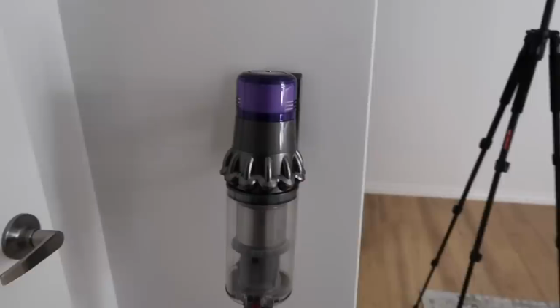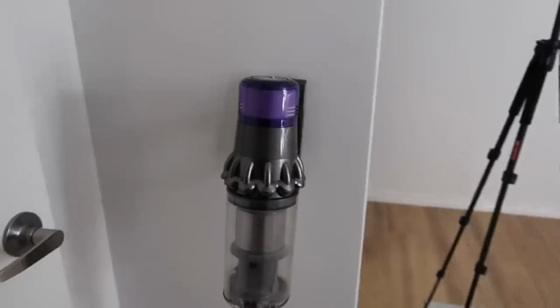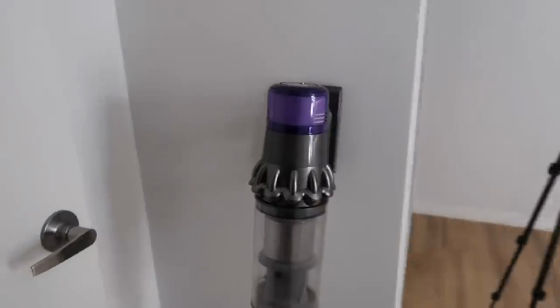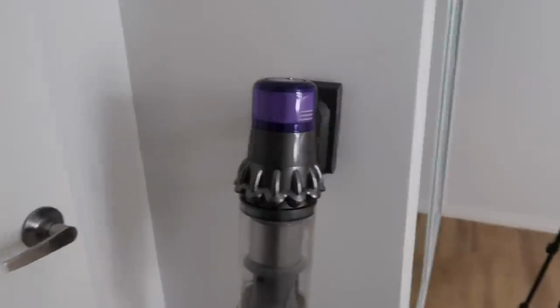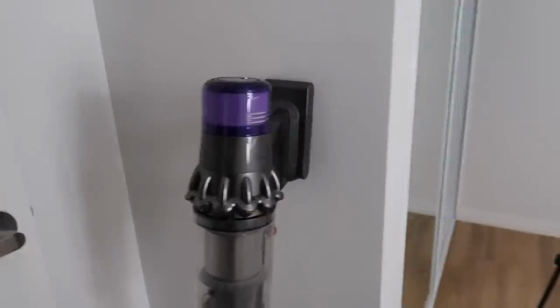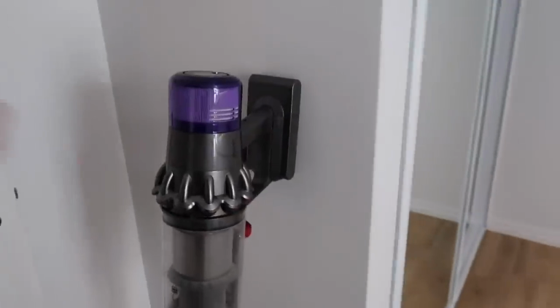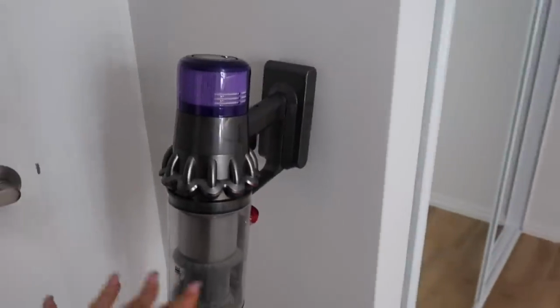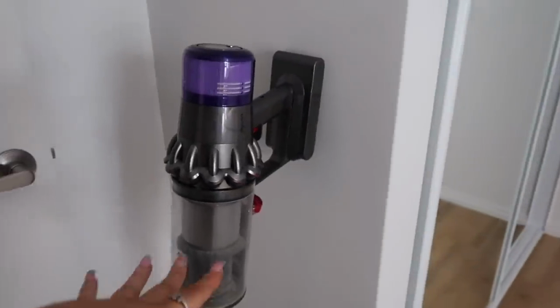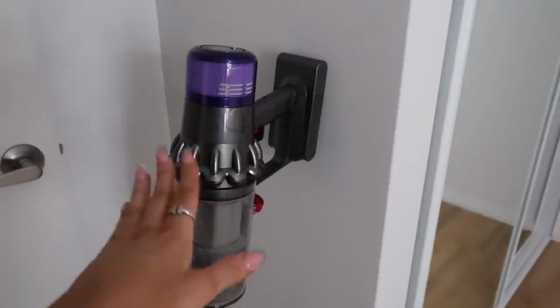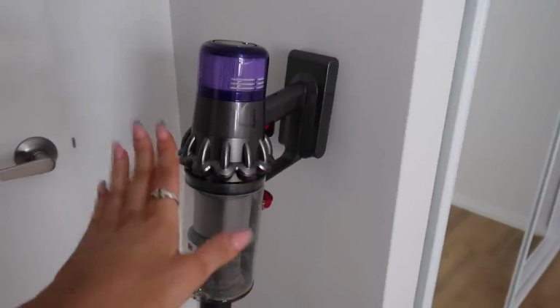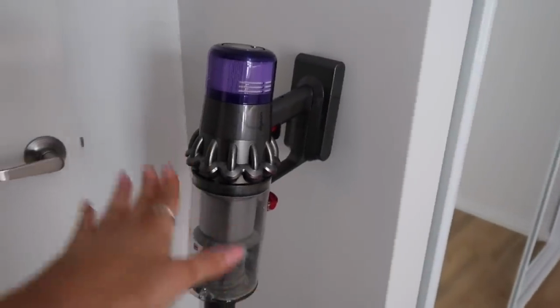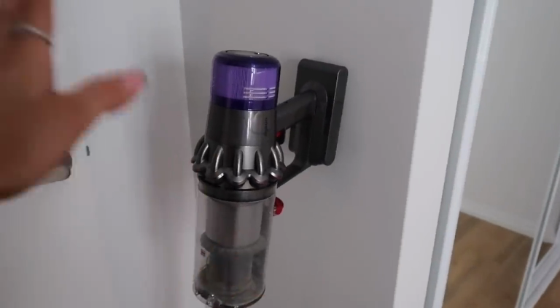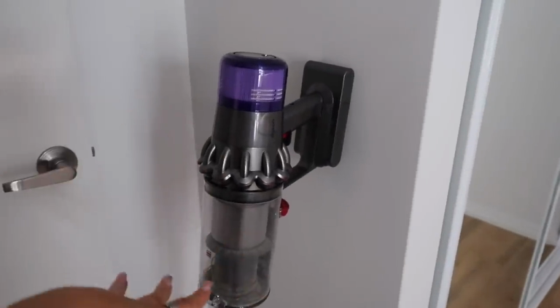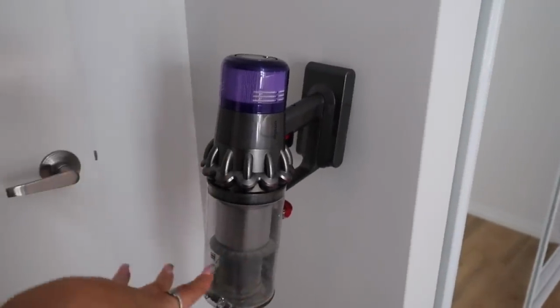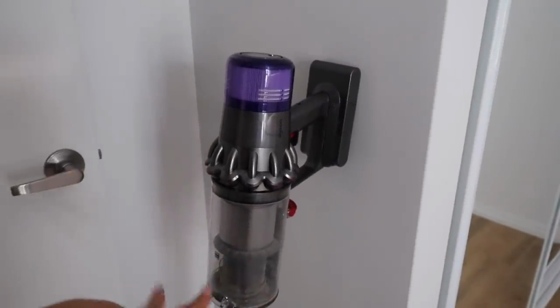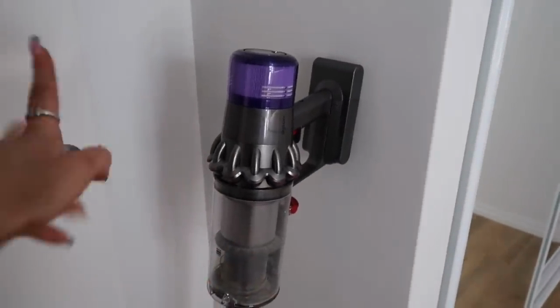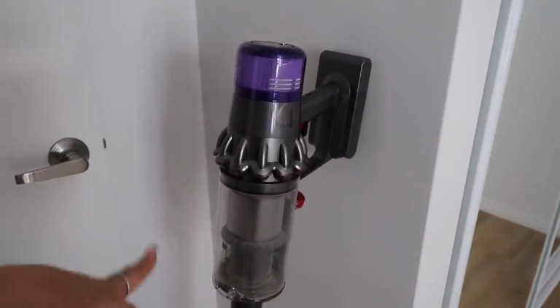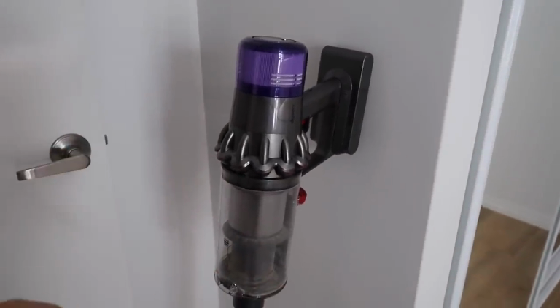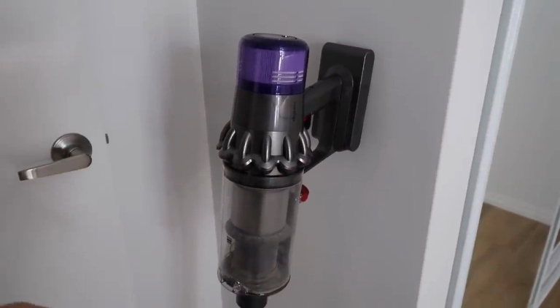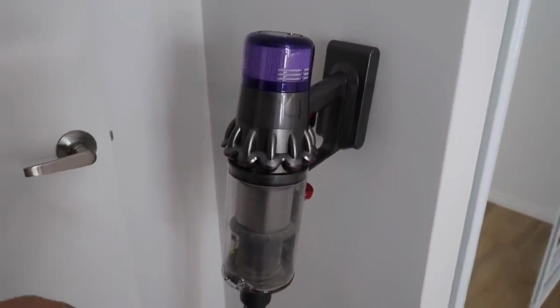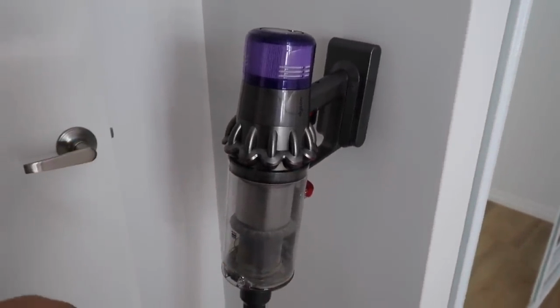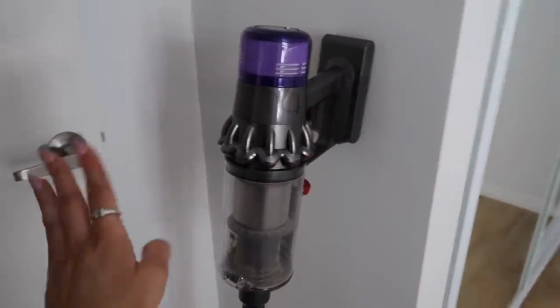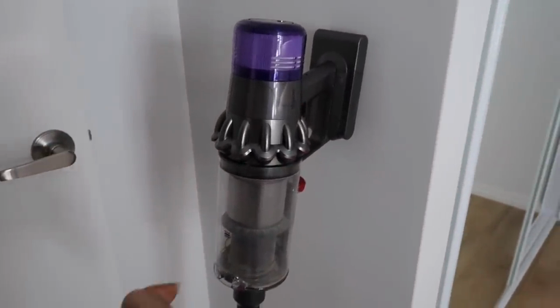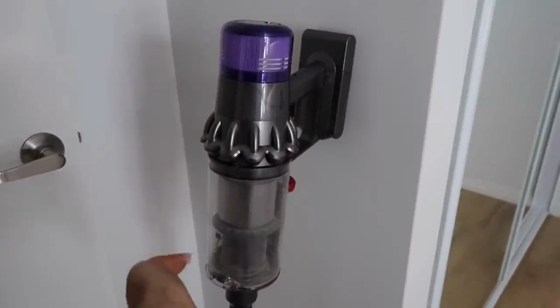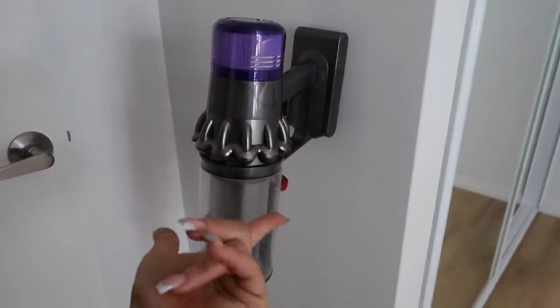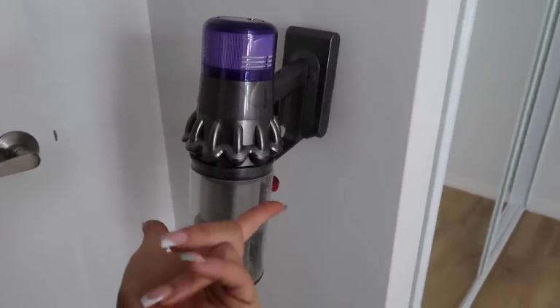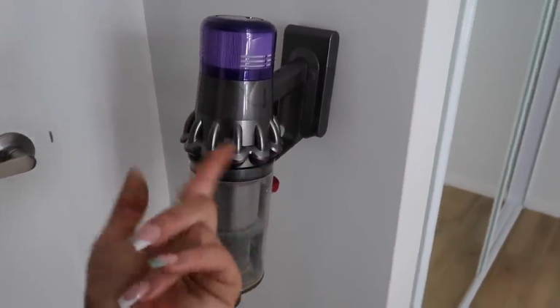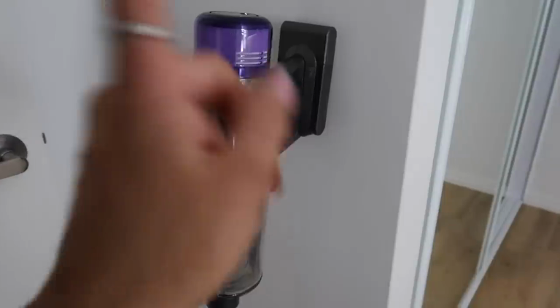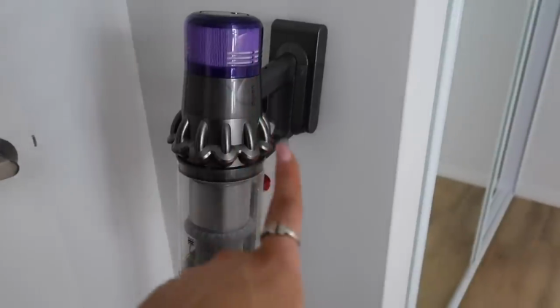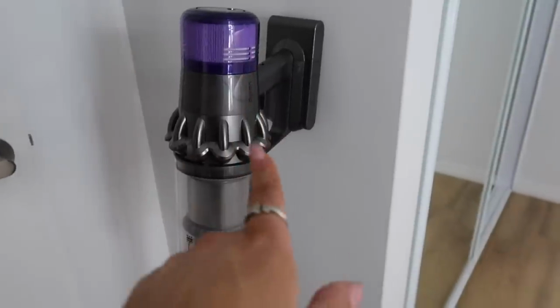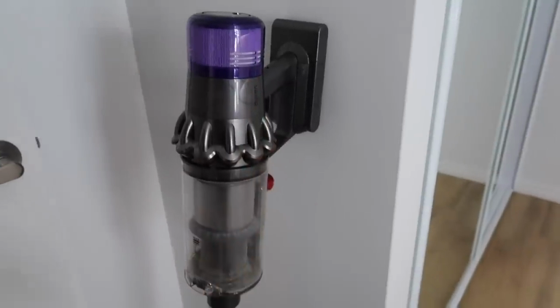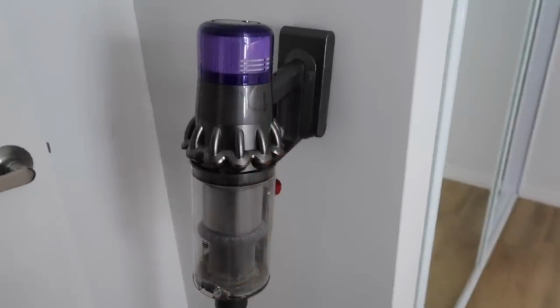Also the Dyson is freaking amazing — best investment ever. This is the V11, fricking amazing, worth a thousand dollars.